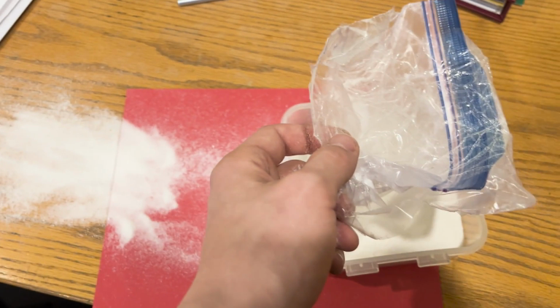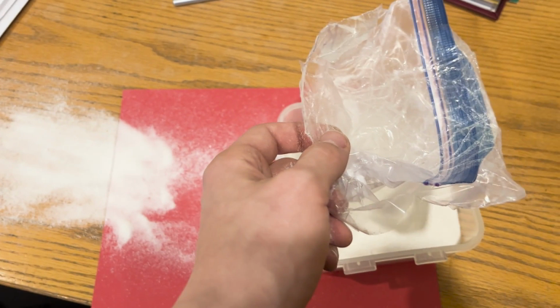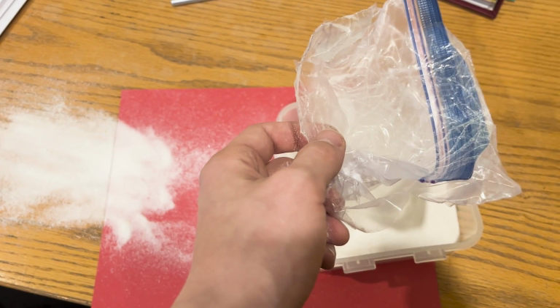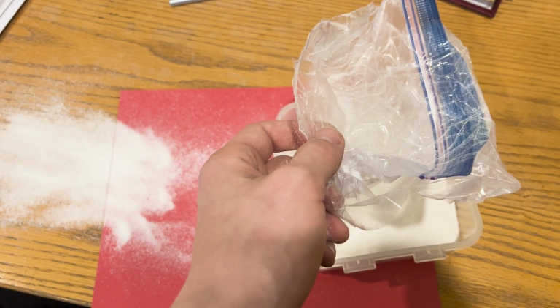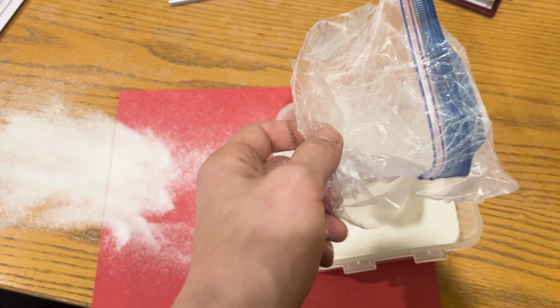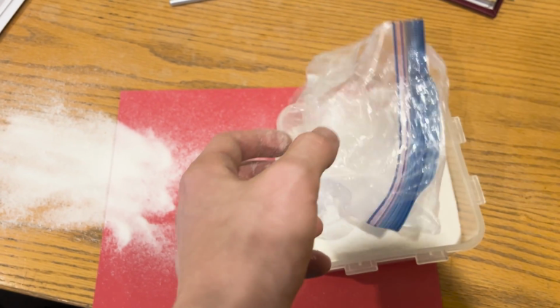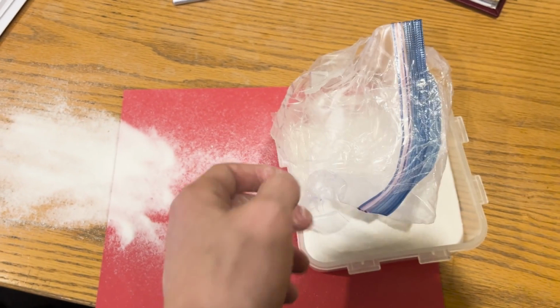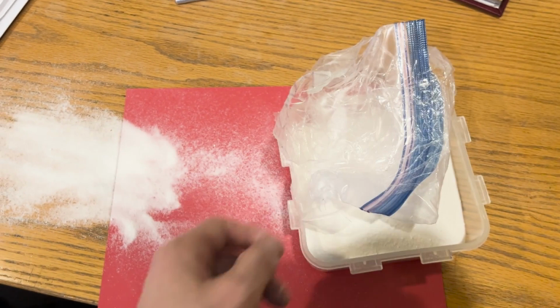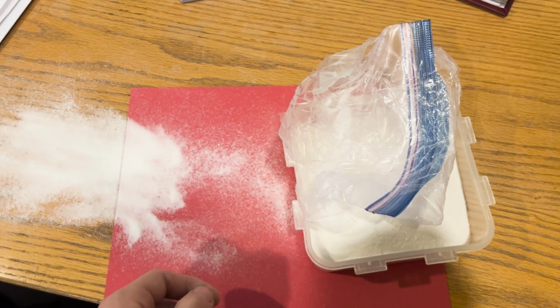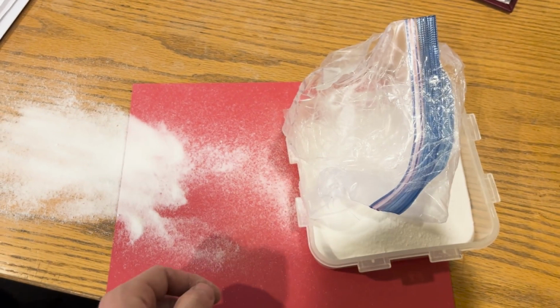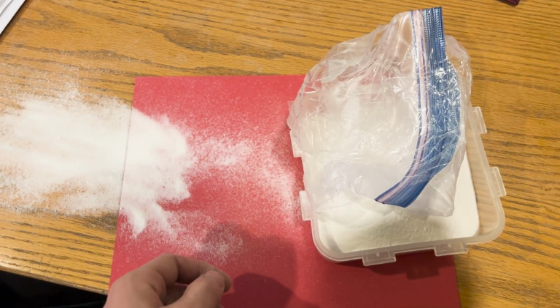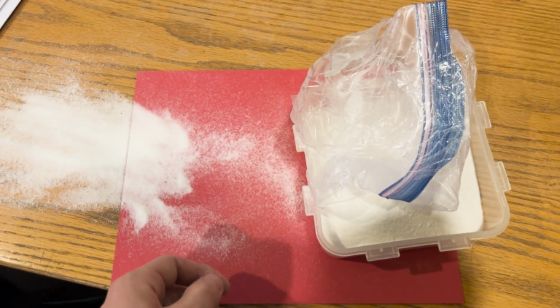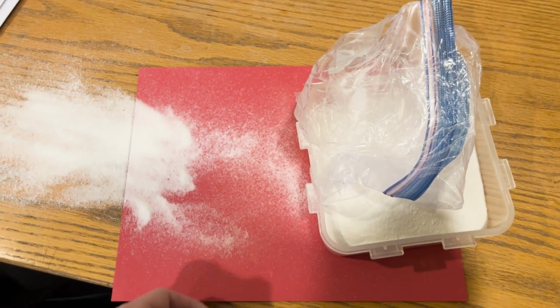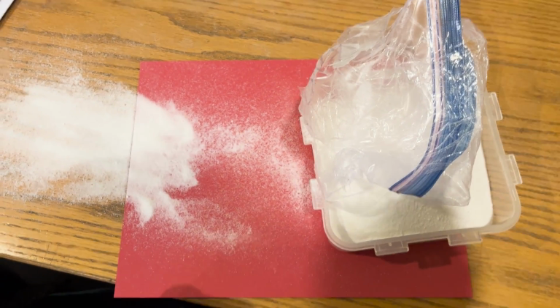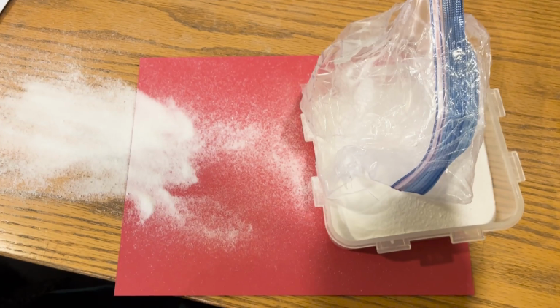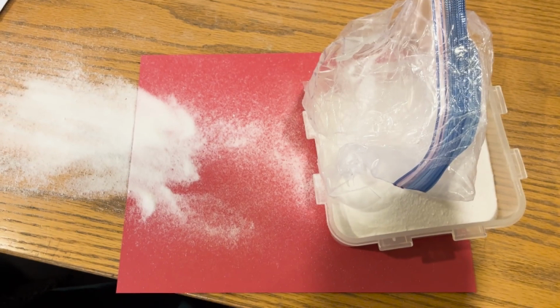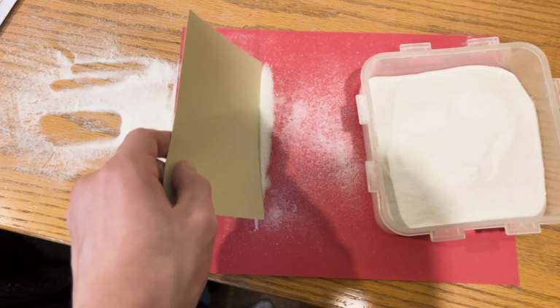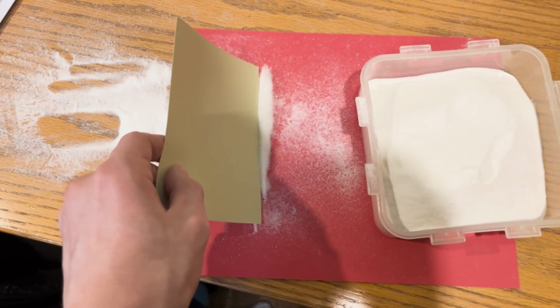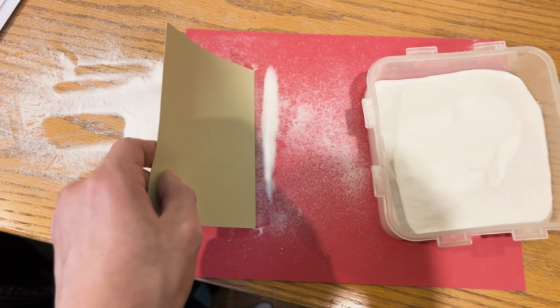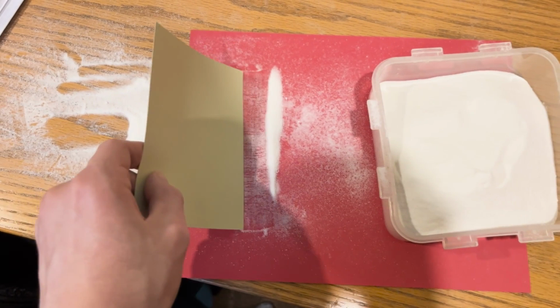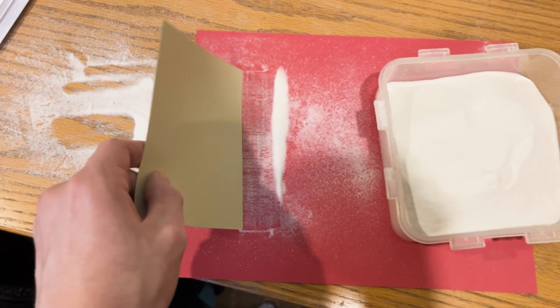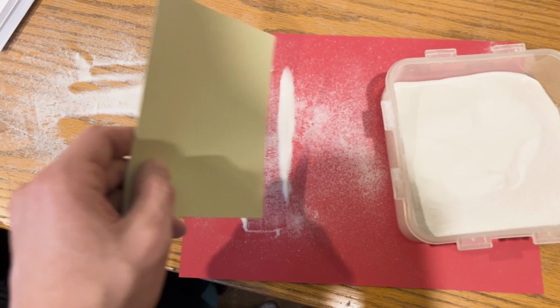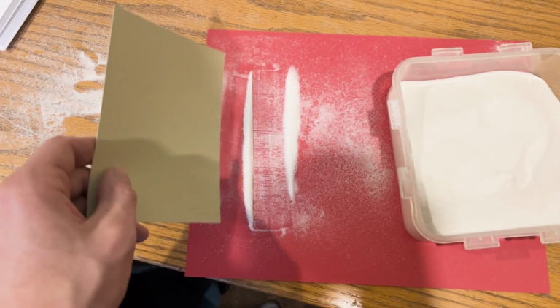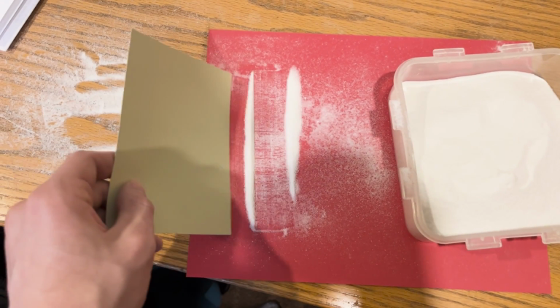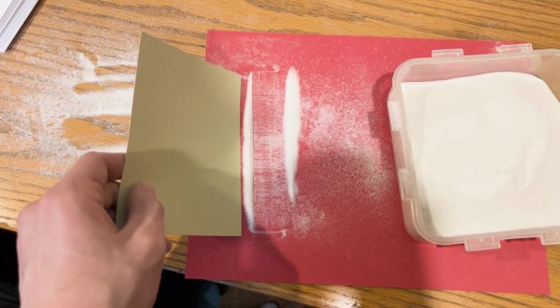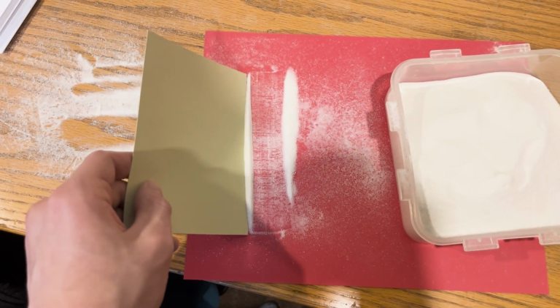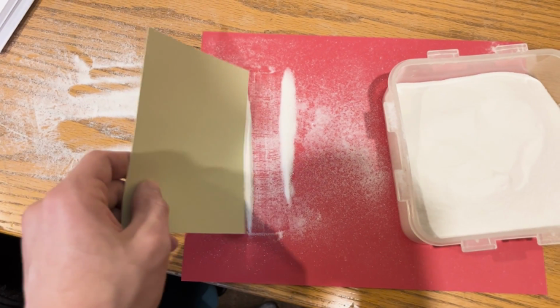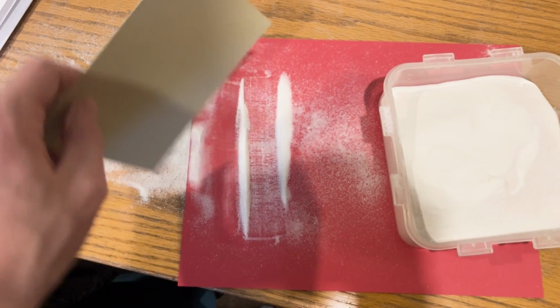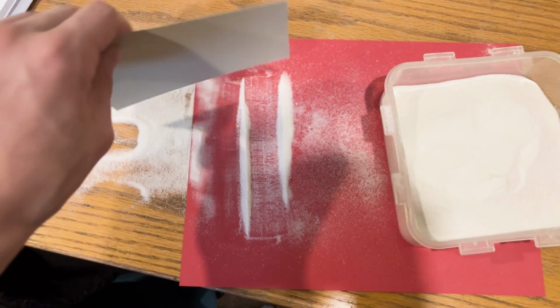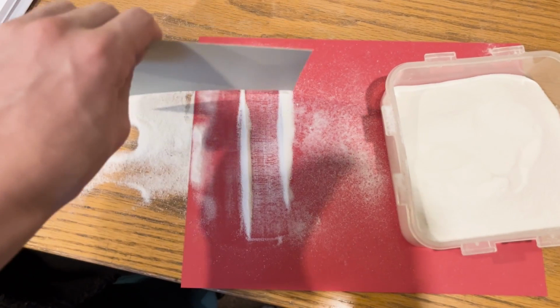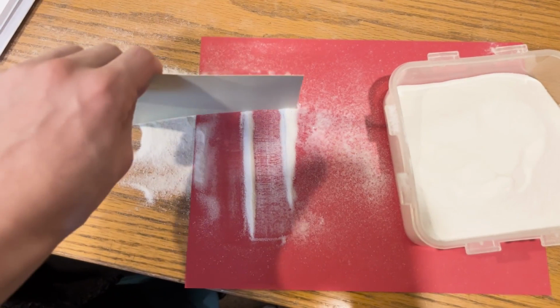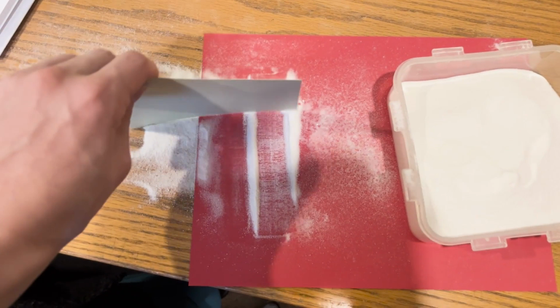At least this wasn't hydrazine, but come on. As tough as it is, I put it back in the container and moved on.